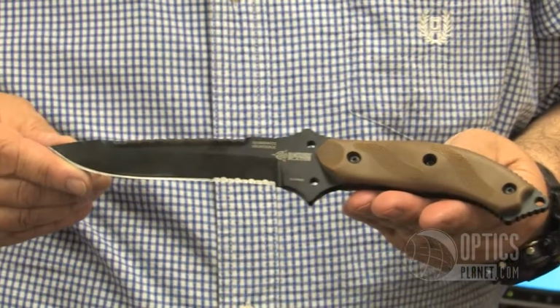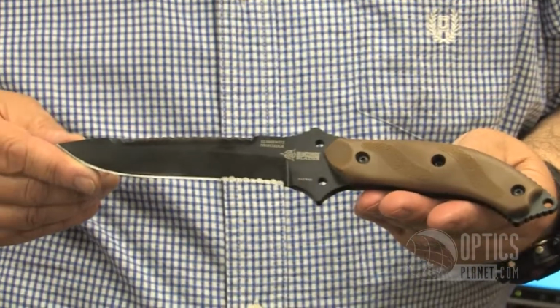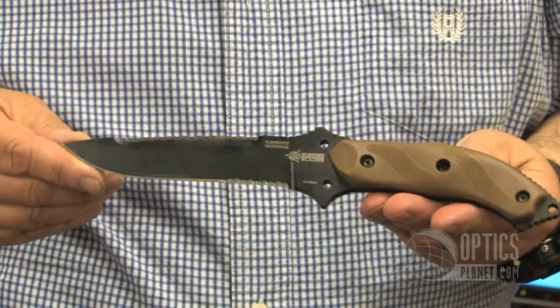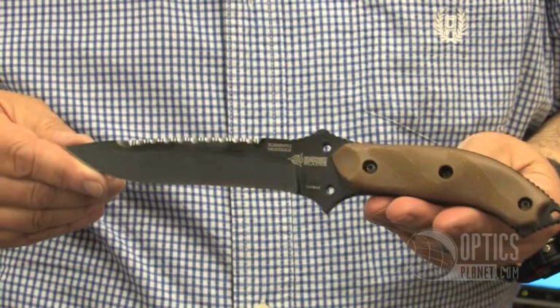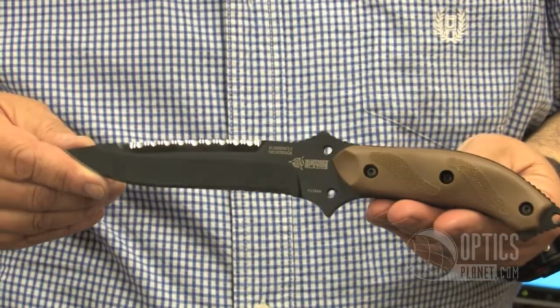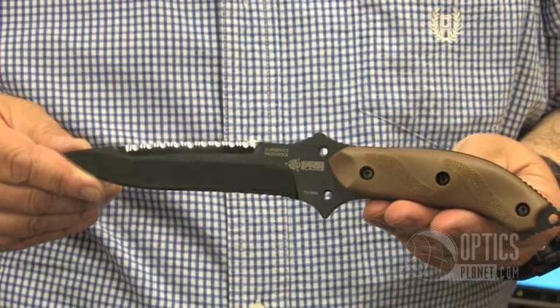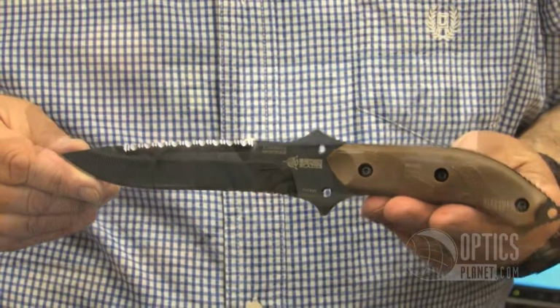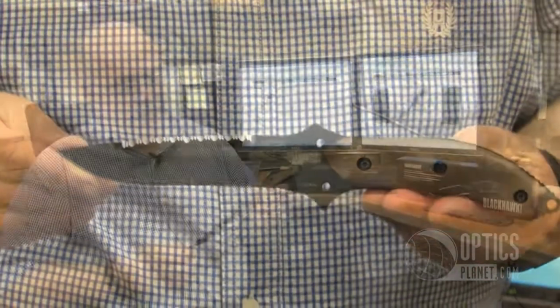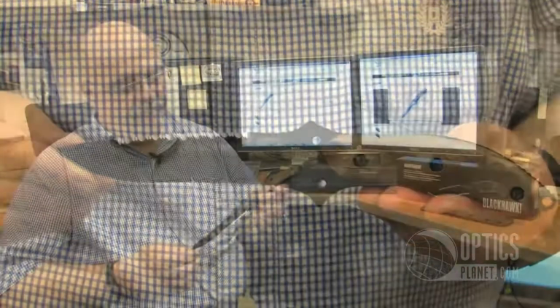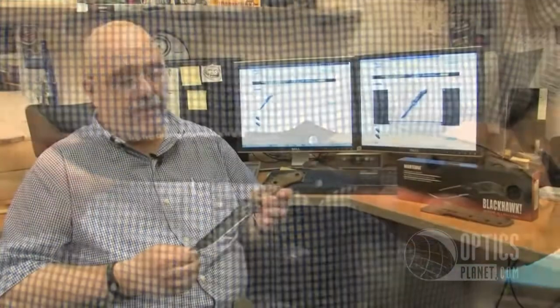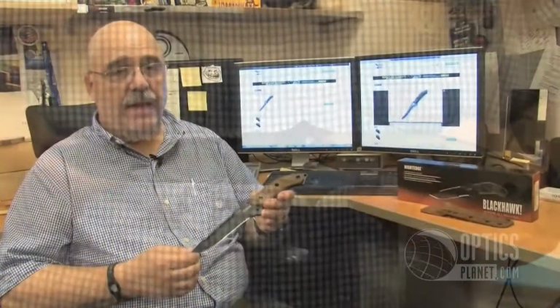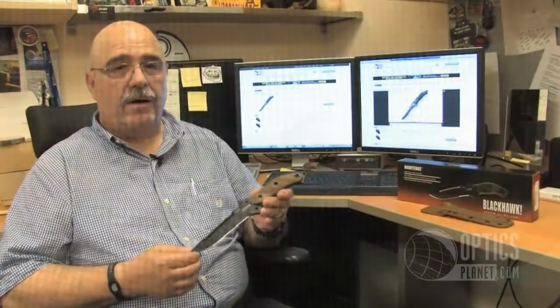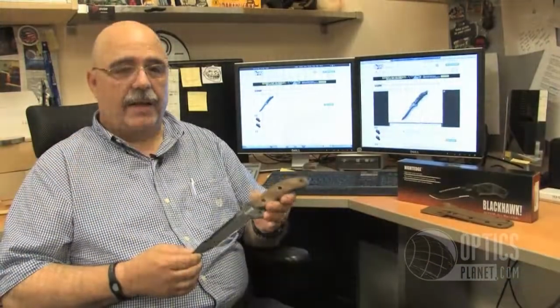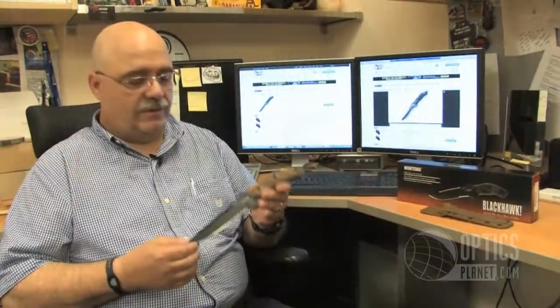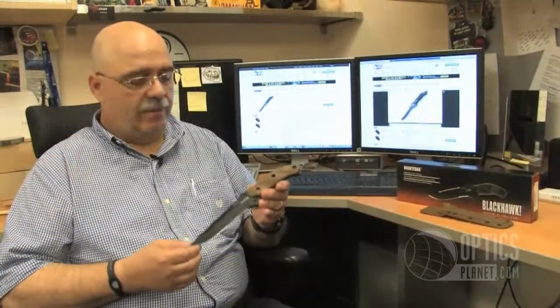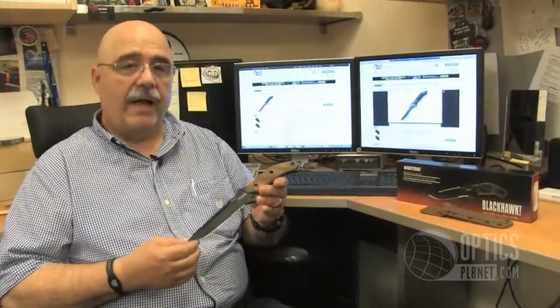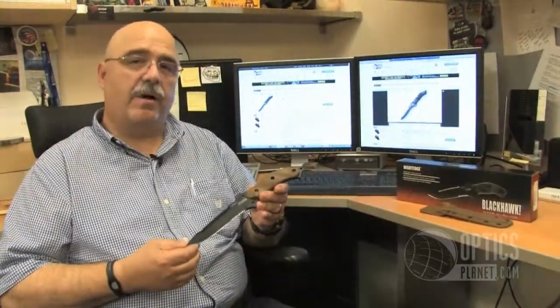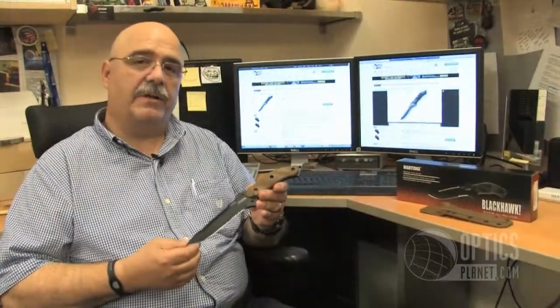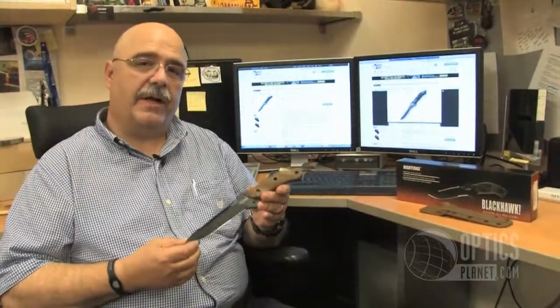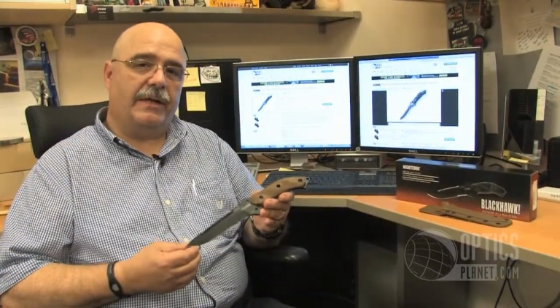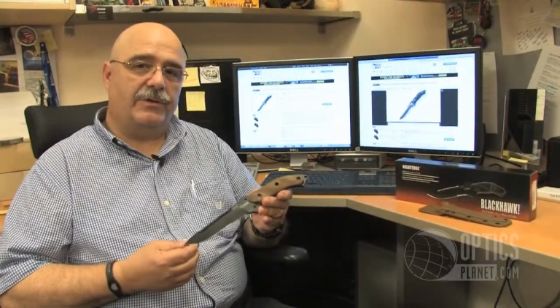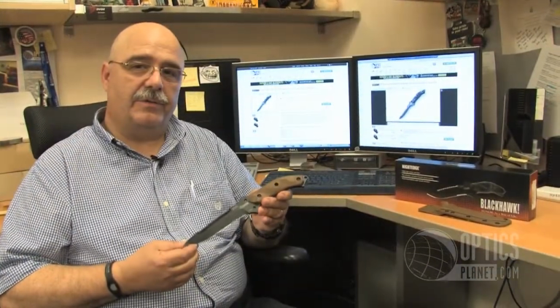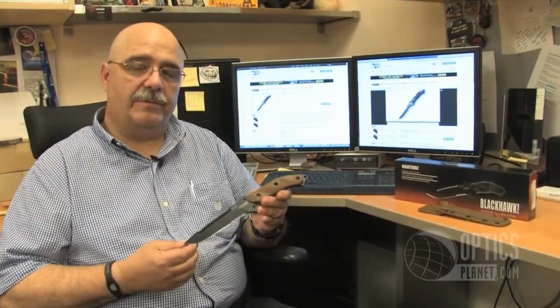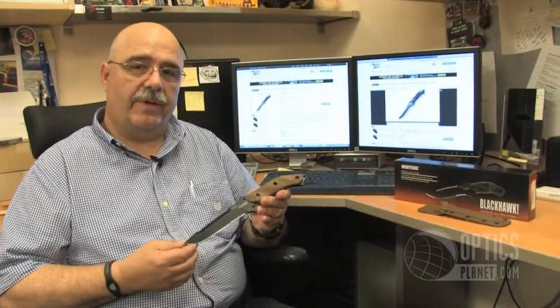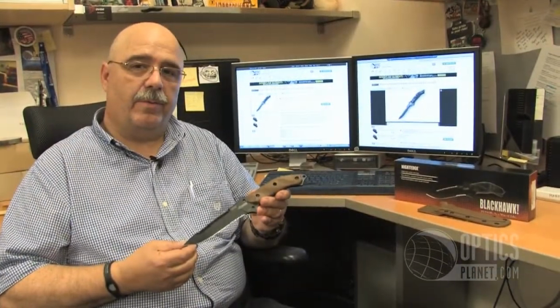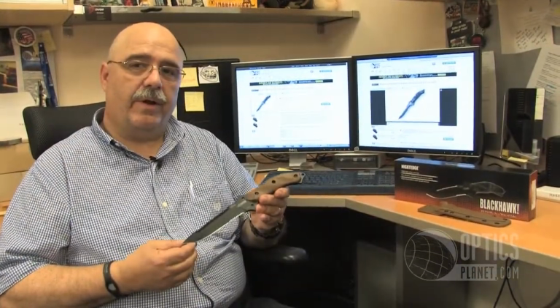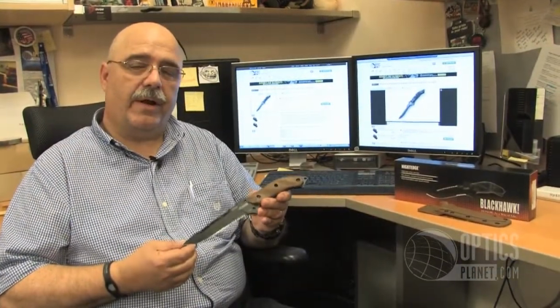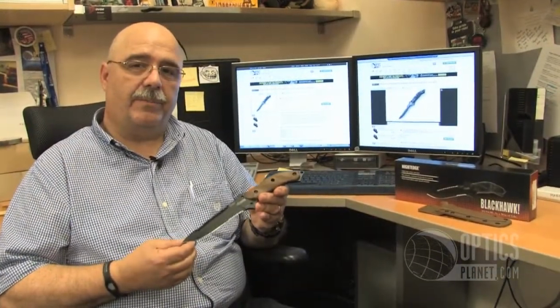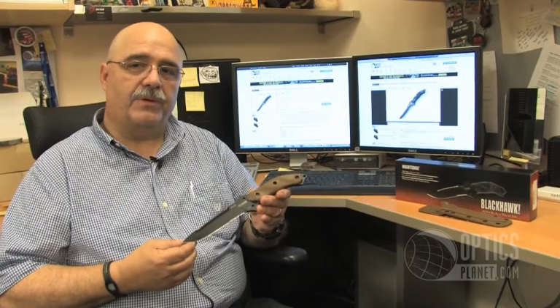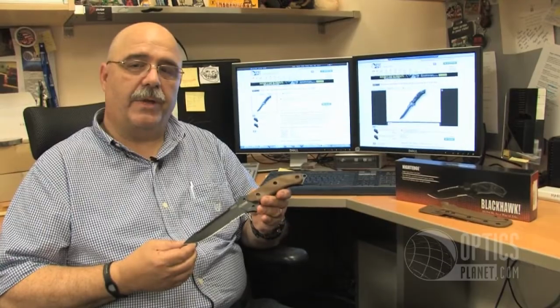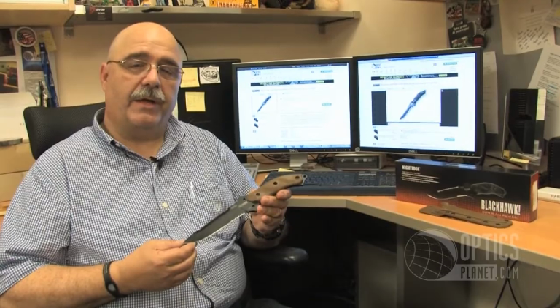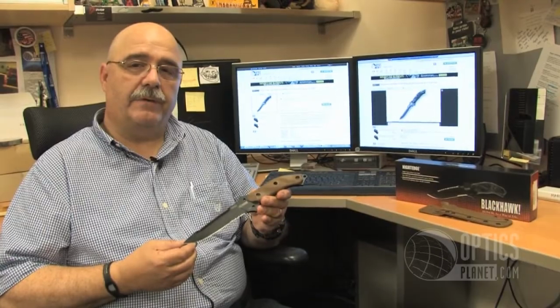Once again a great knife from Blackhawk — that's the Blackhawk Night Edge, available here at OpticsPlanet.